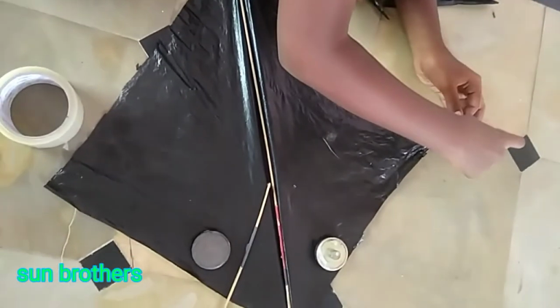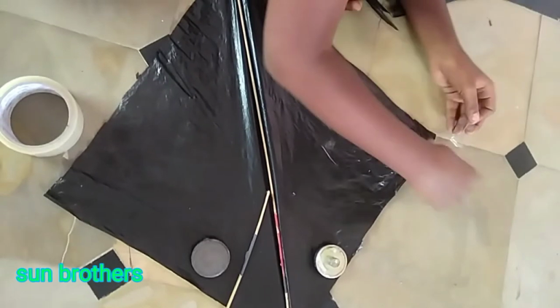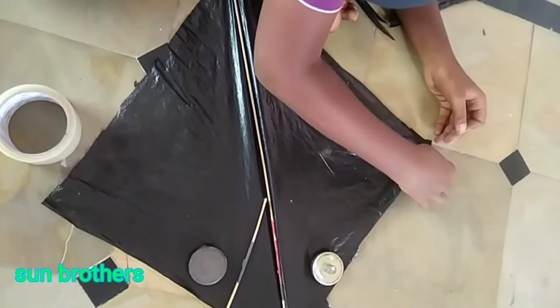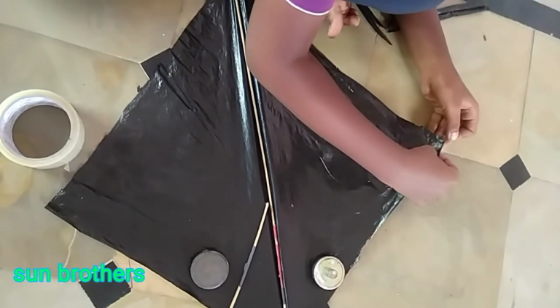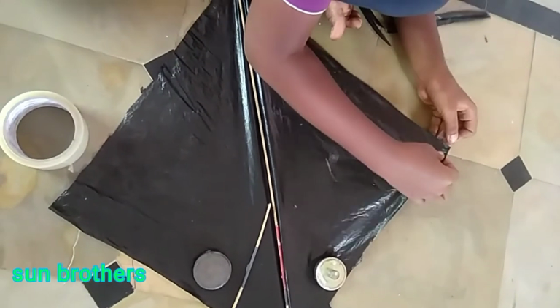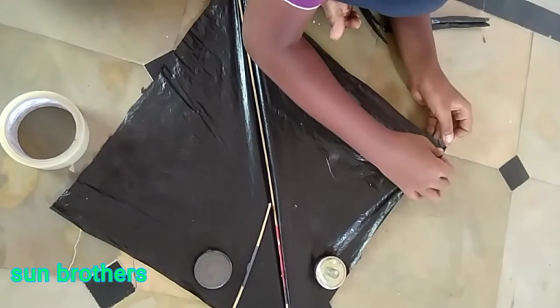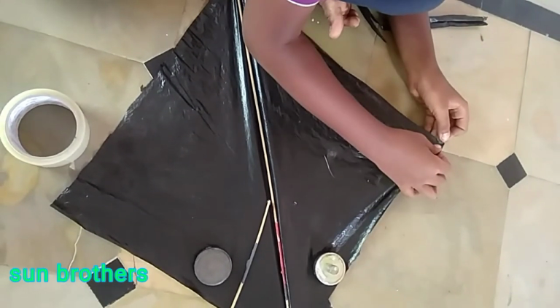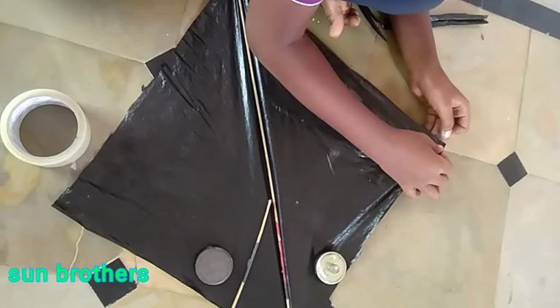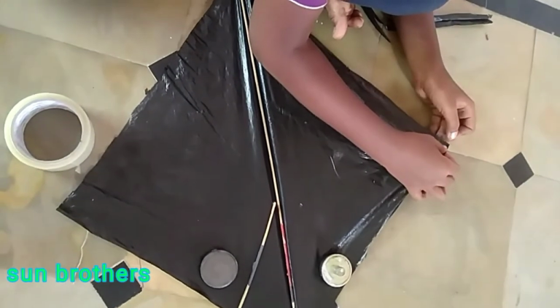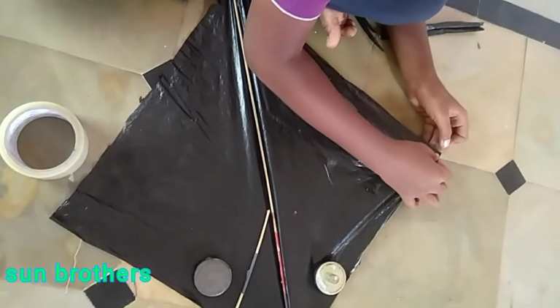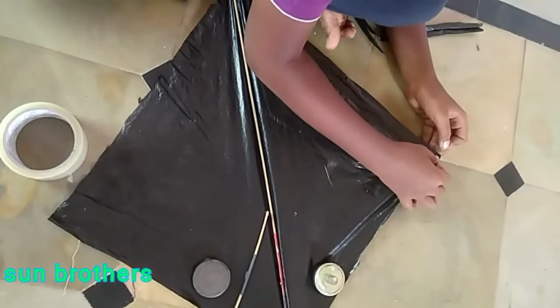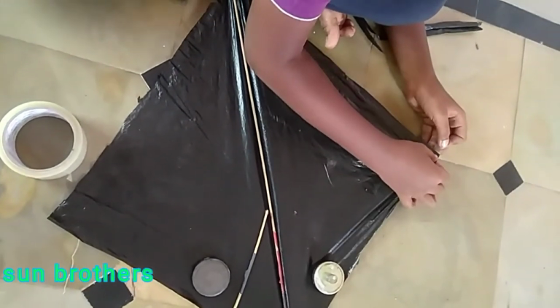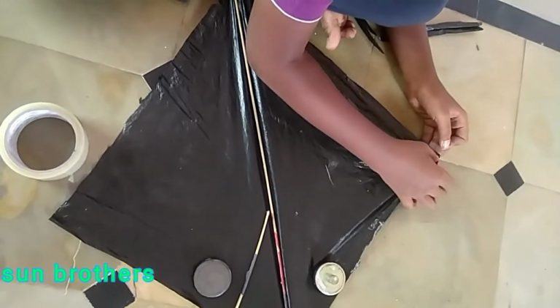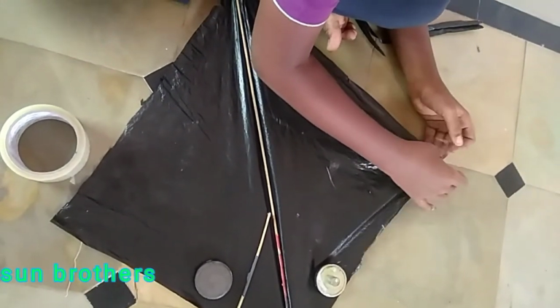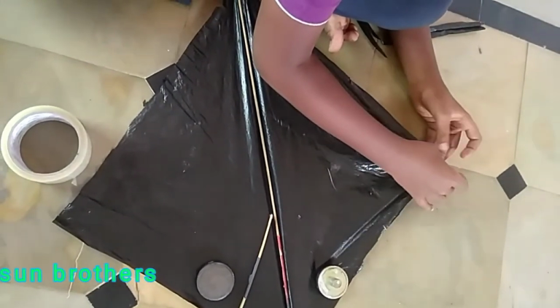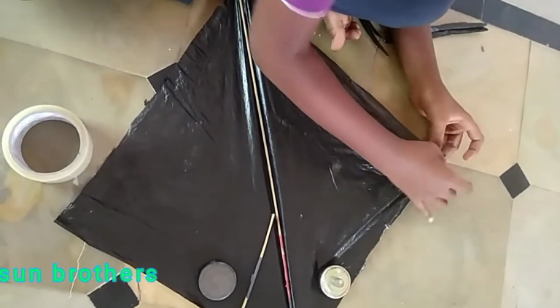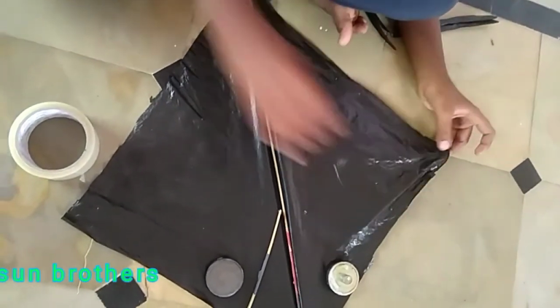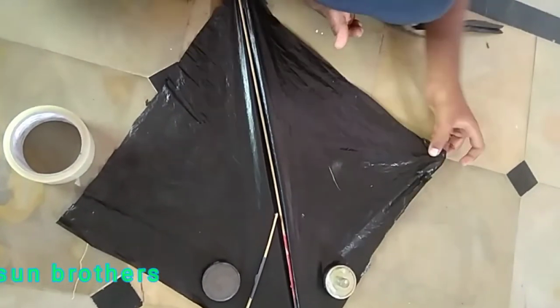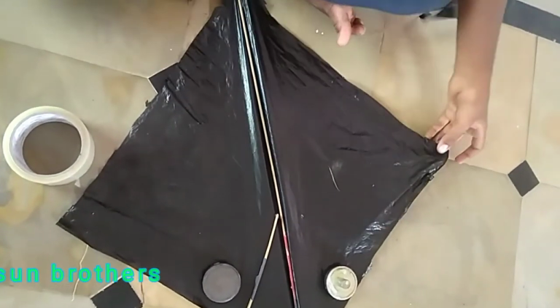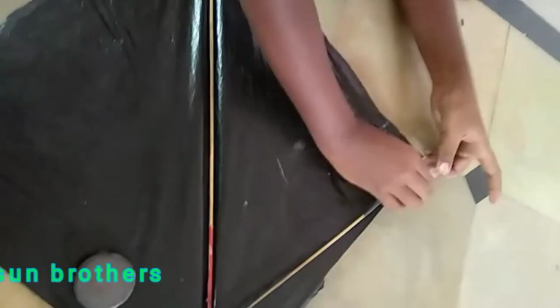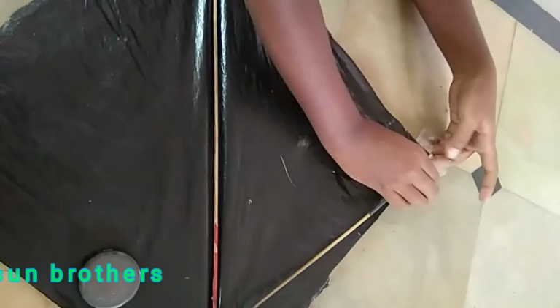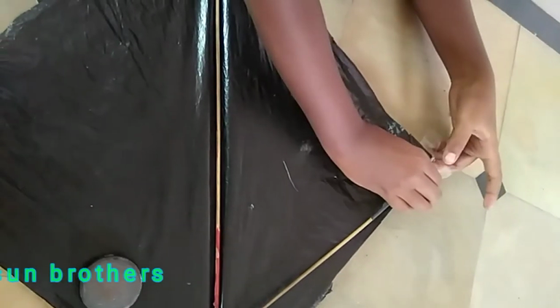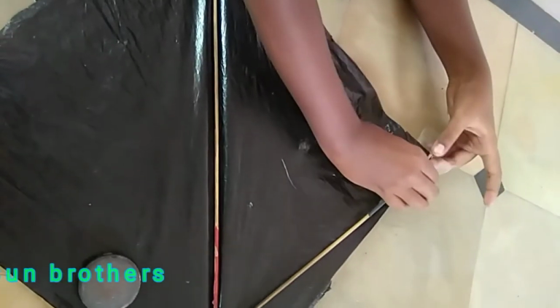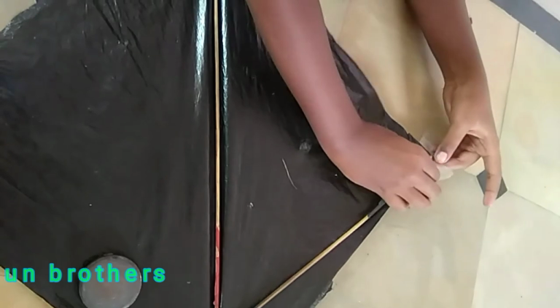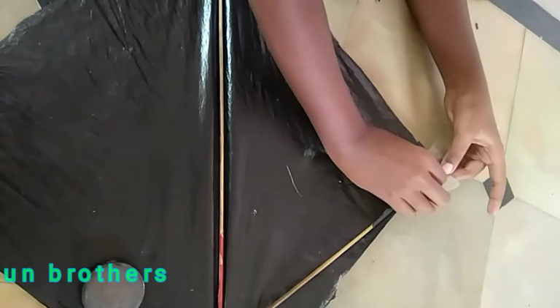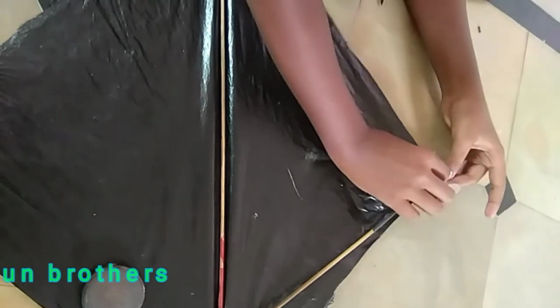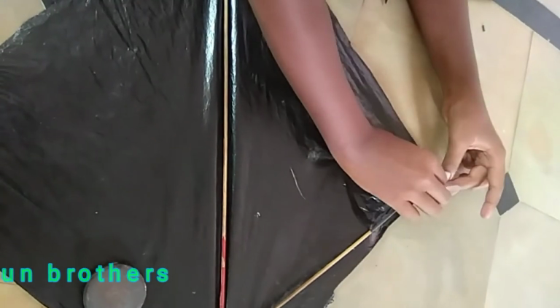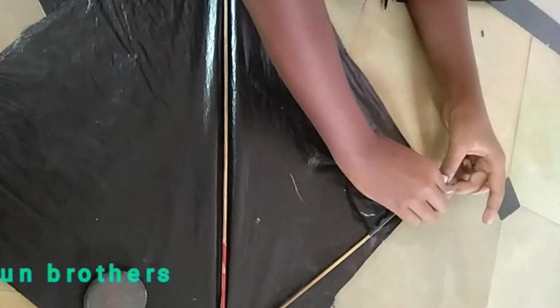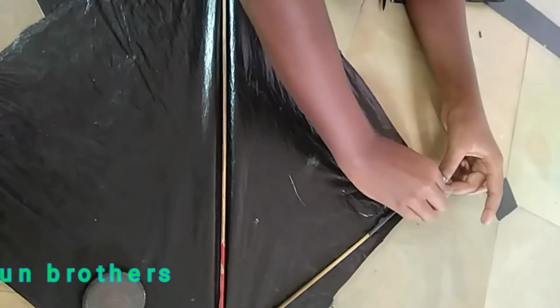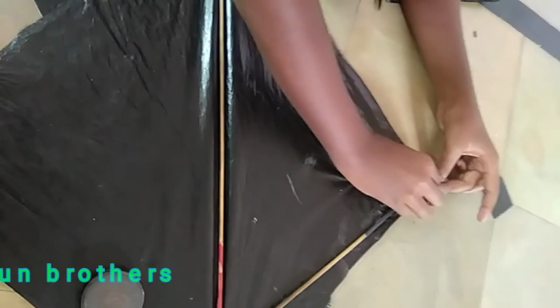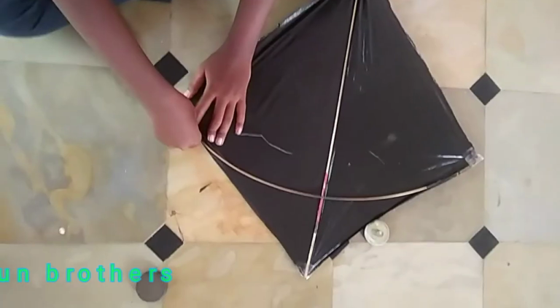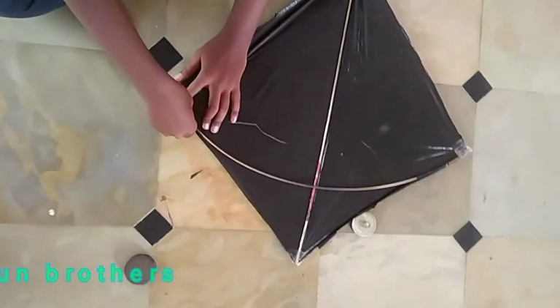Put it on the tape, on the side and front. Put it on the tape.